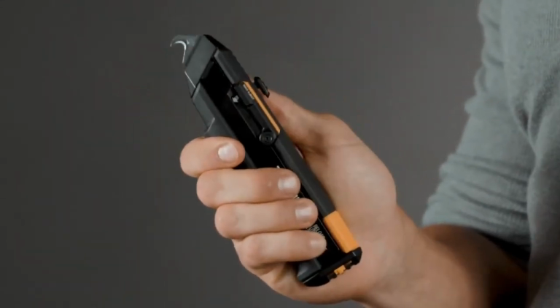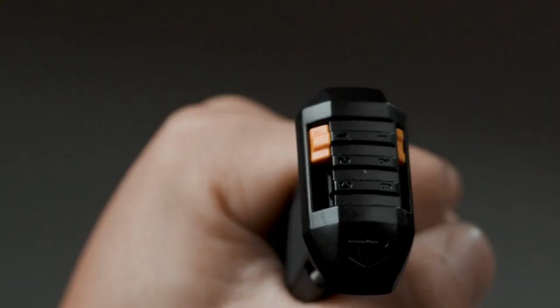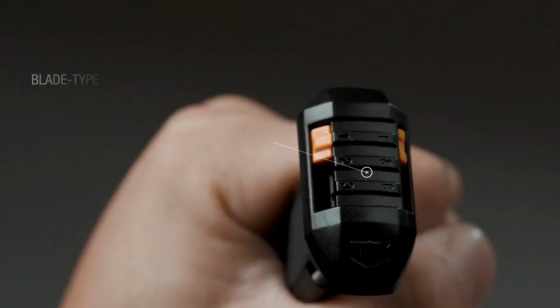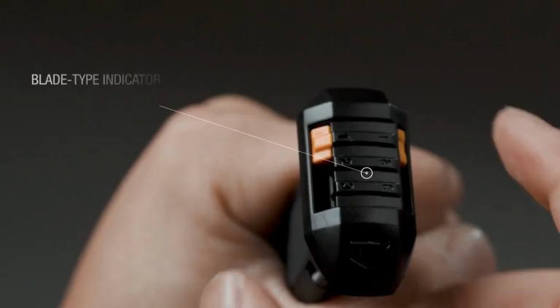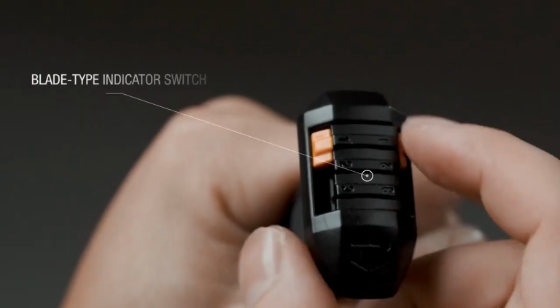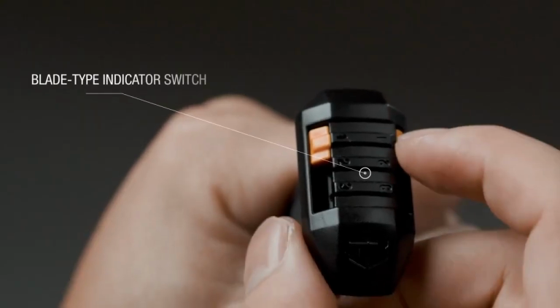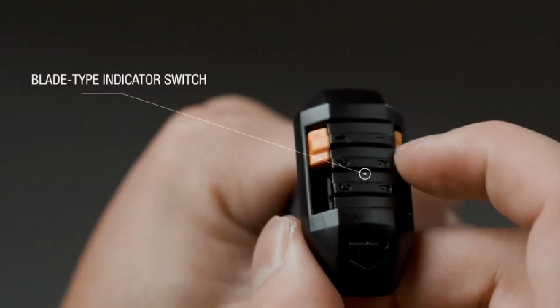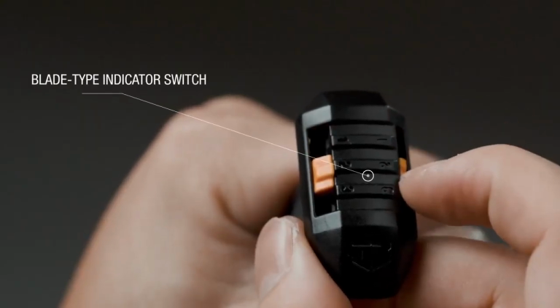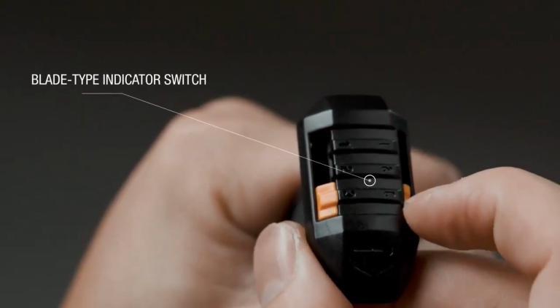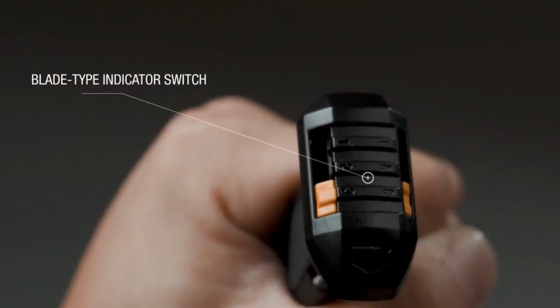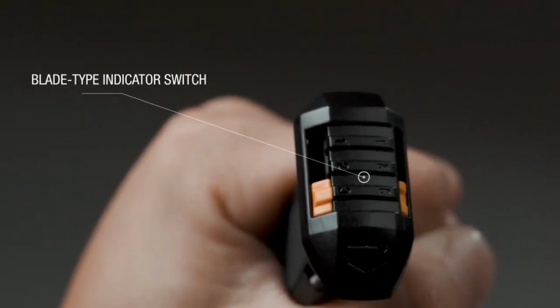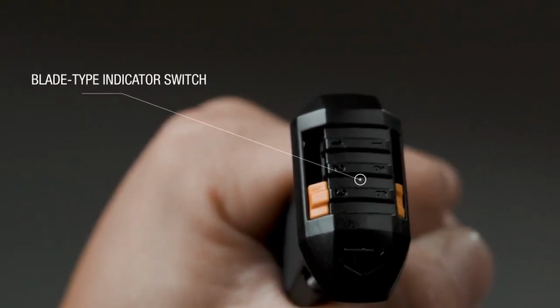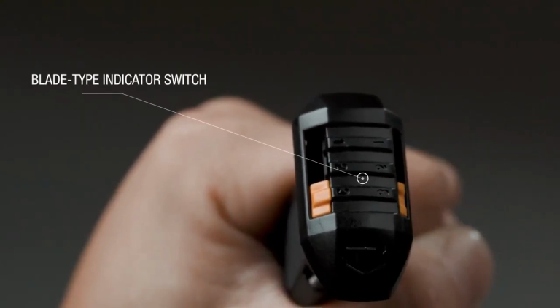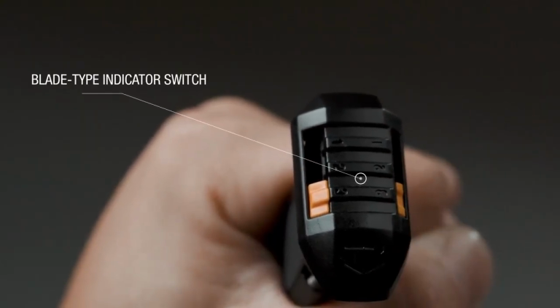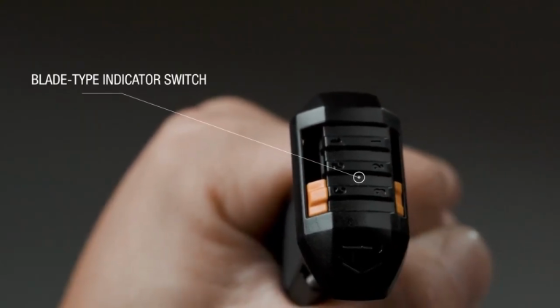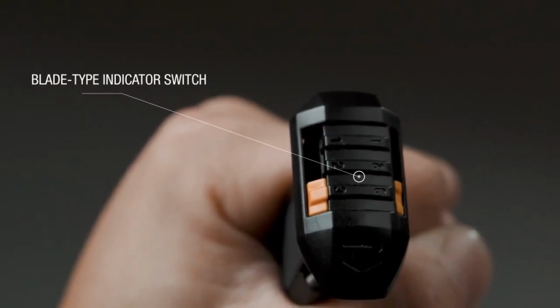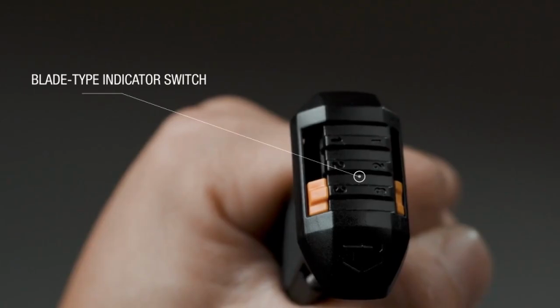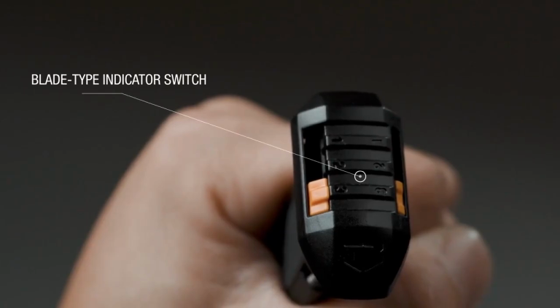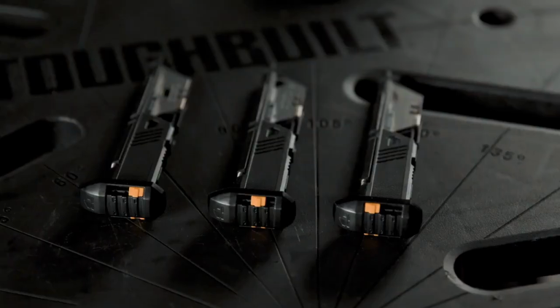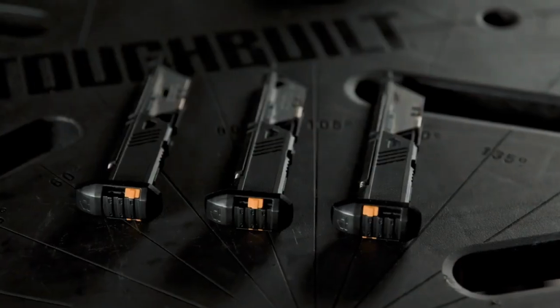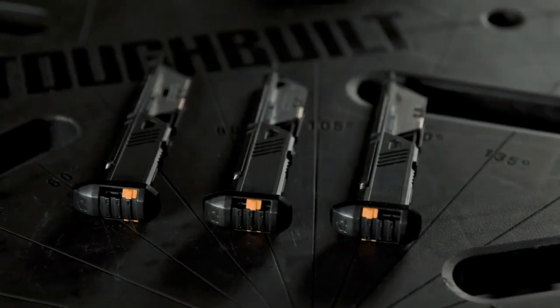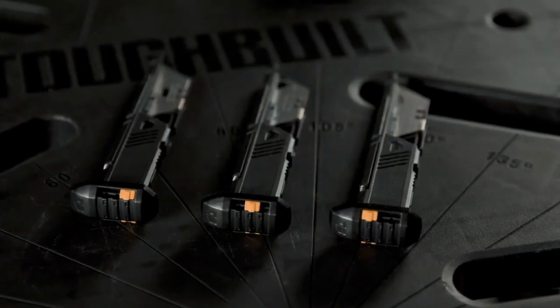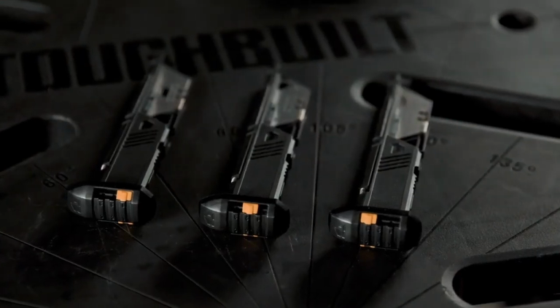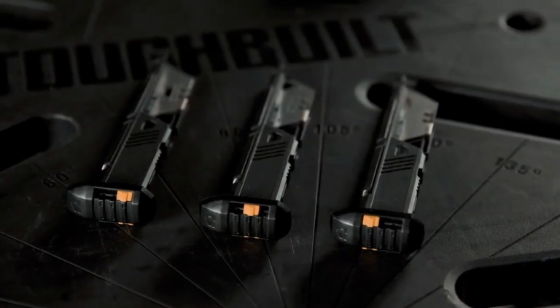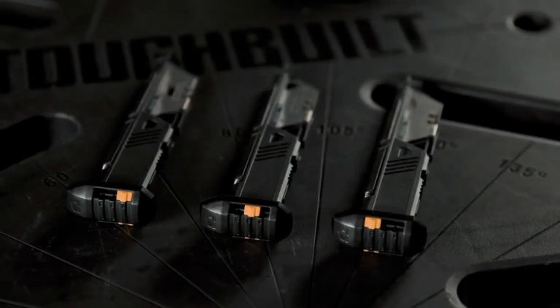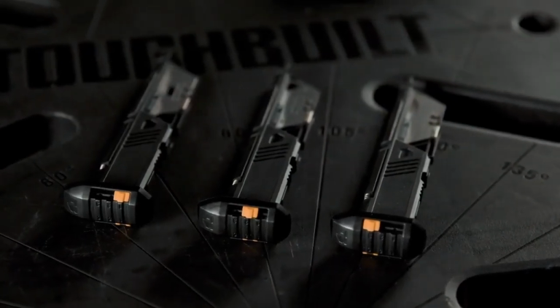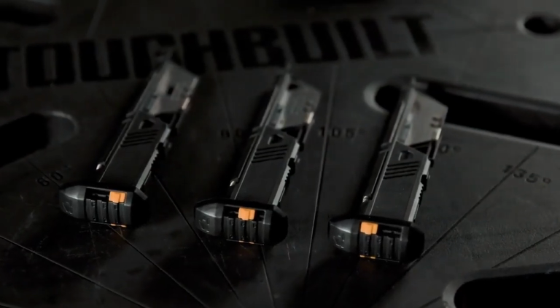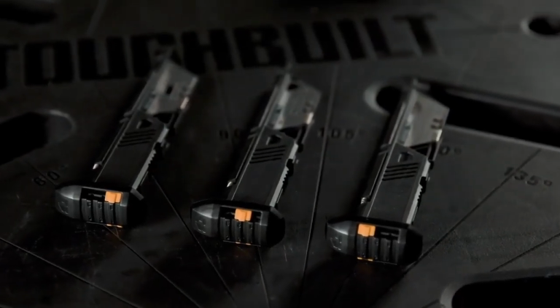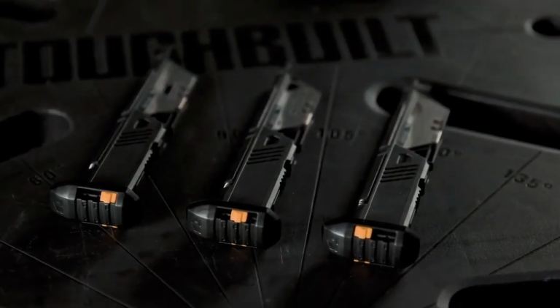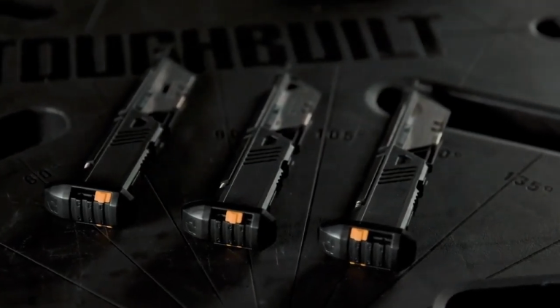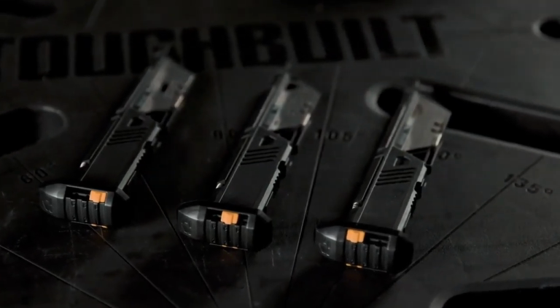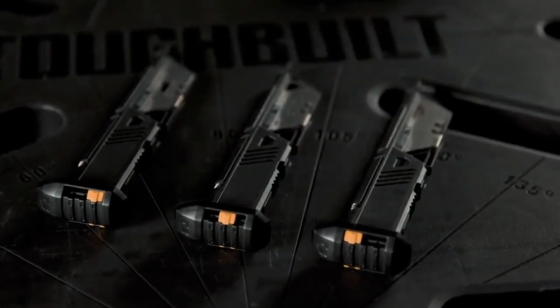The integrated magazine indicator has three positions, helping you to identify the type of blade loaded inside at a glance.